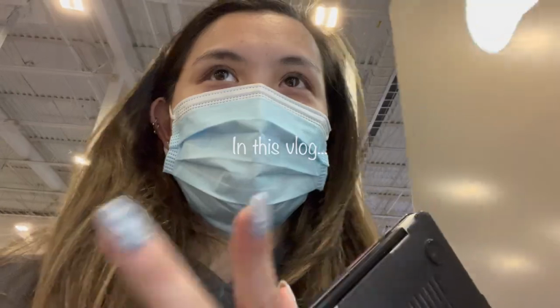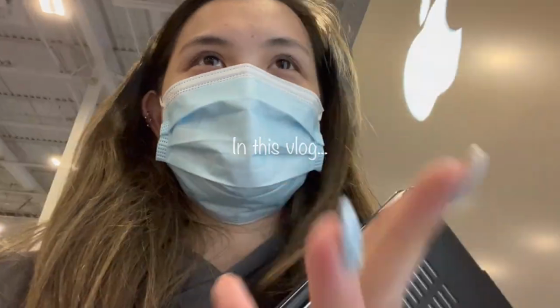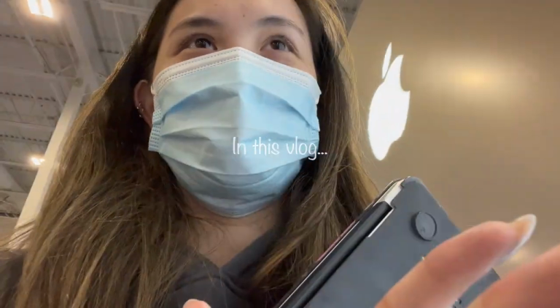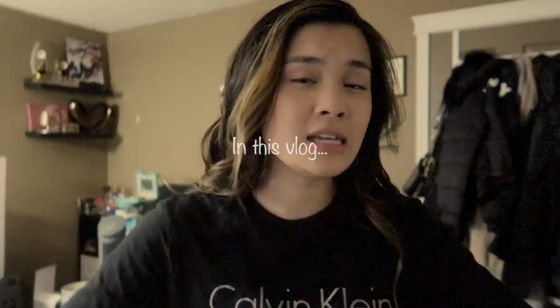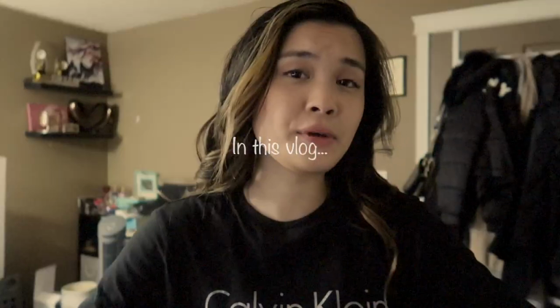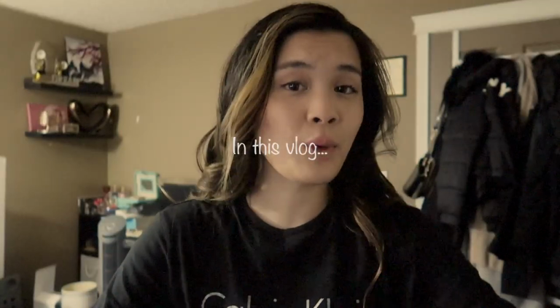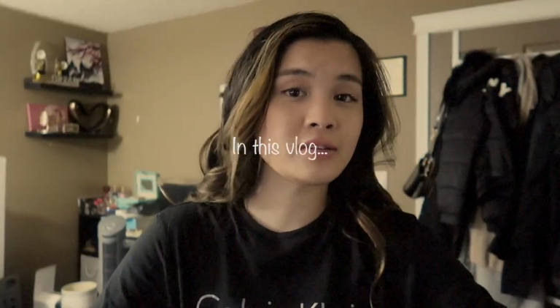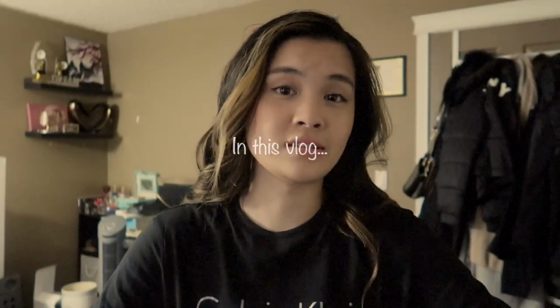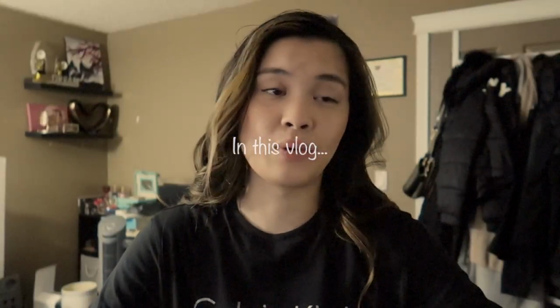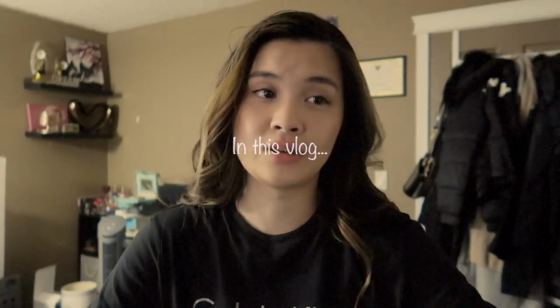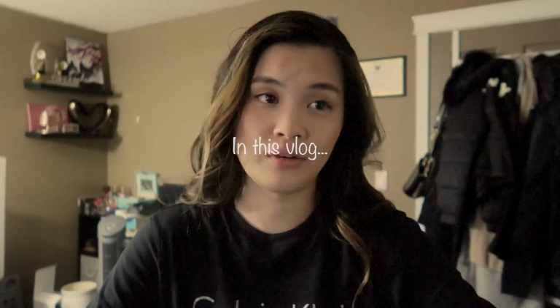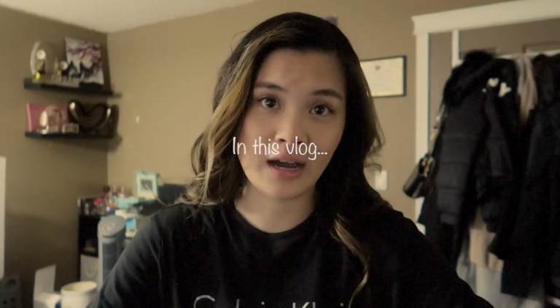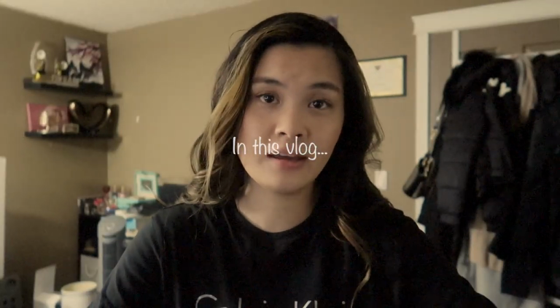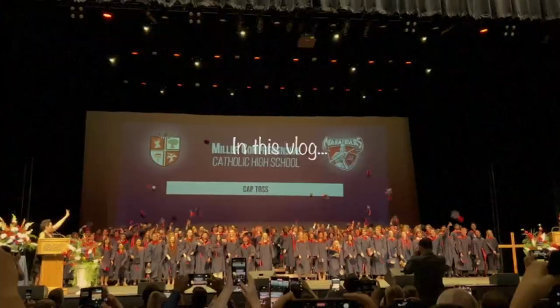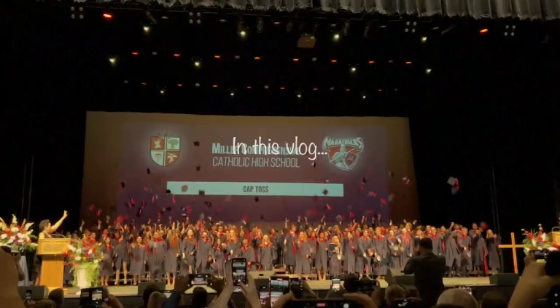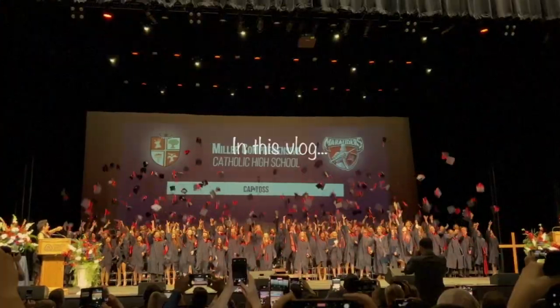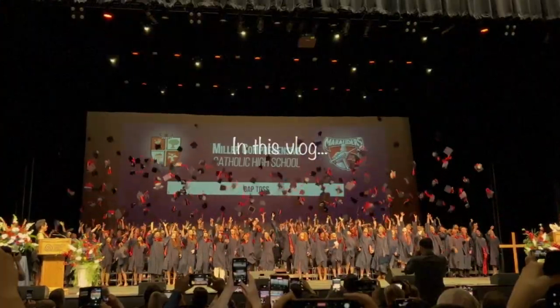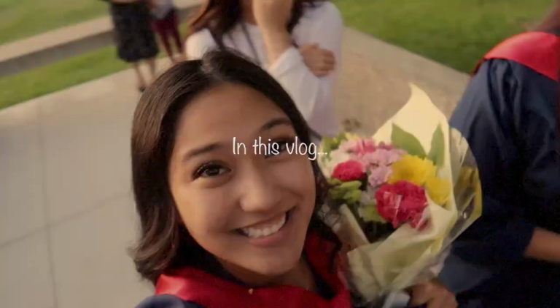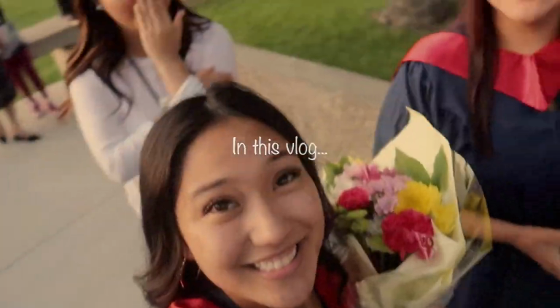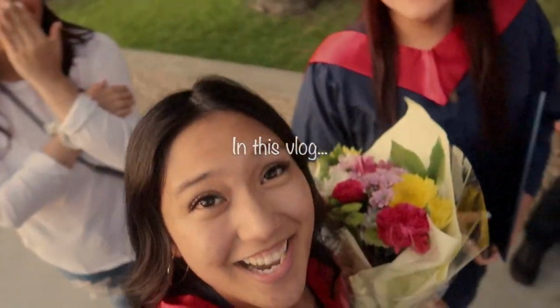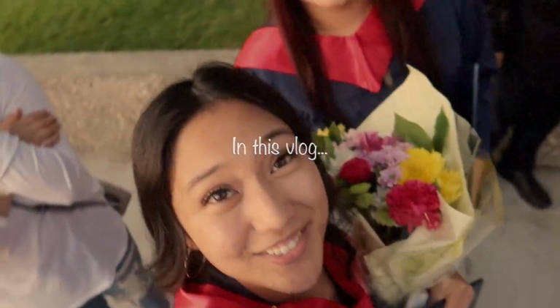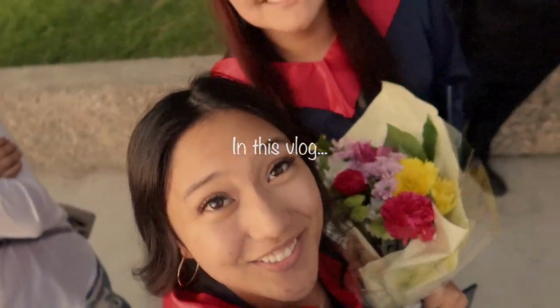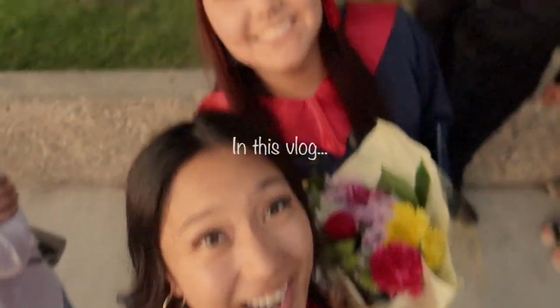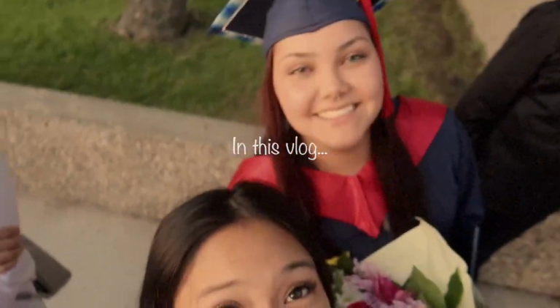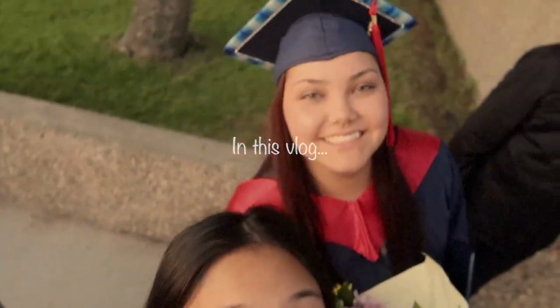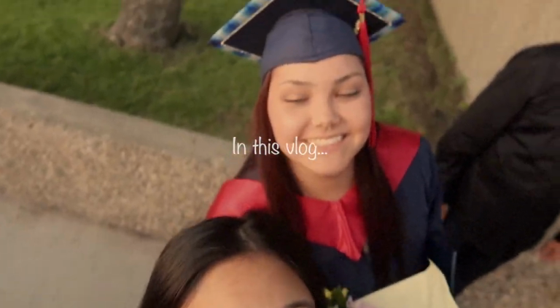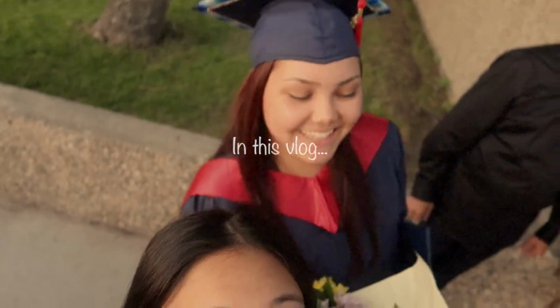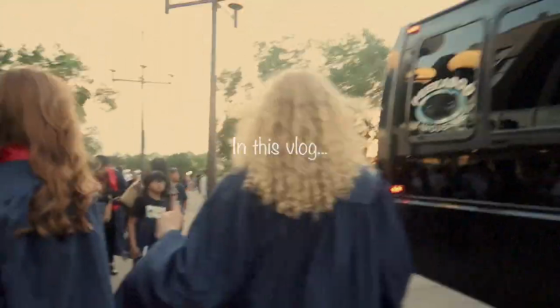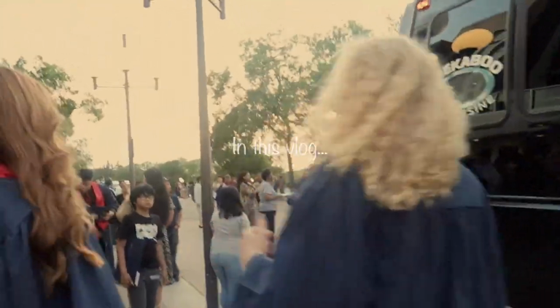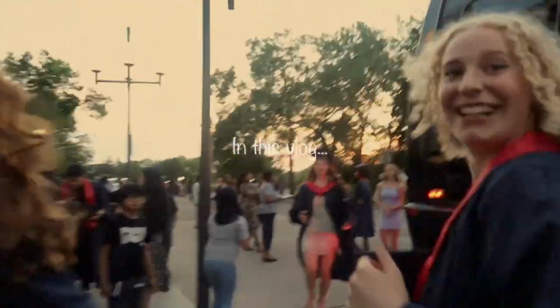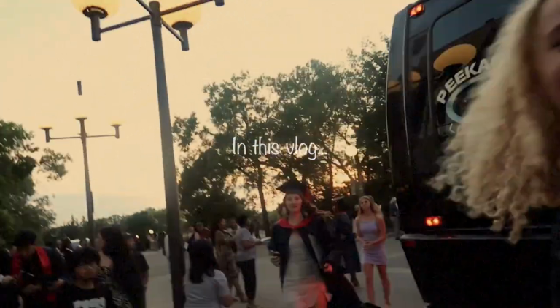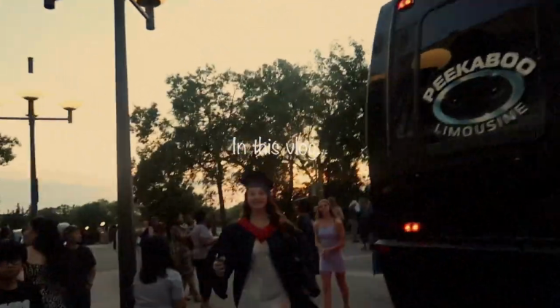I'm scared. It's been a while since I went to a grad. Guys, I graduated! I'm here!